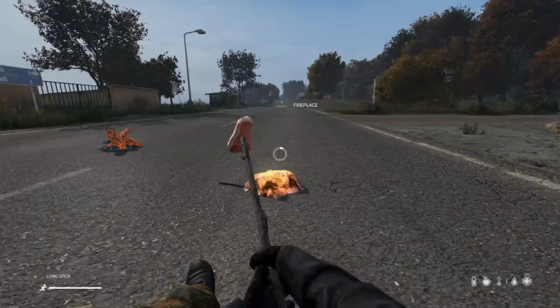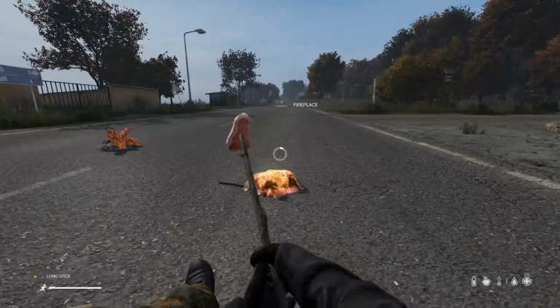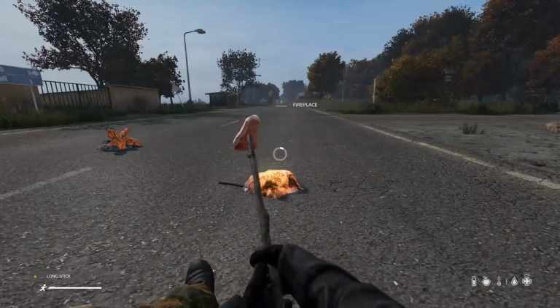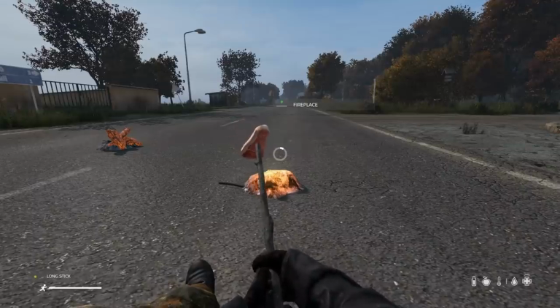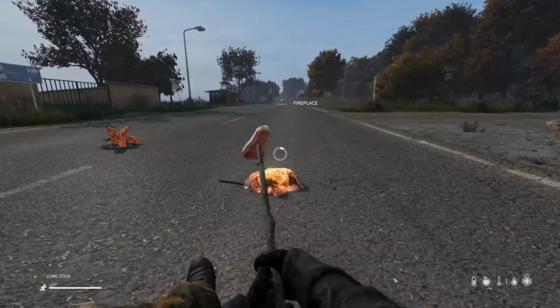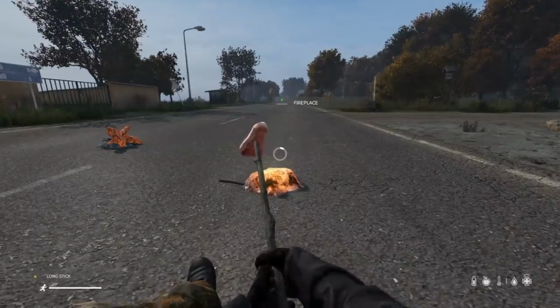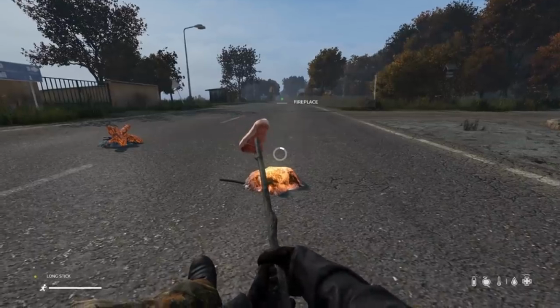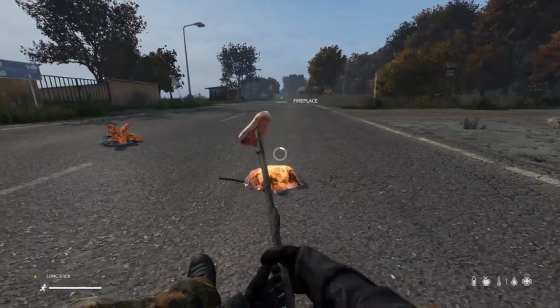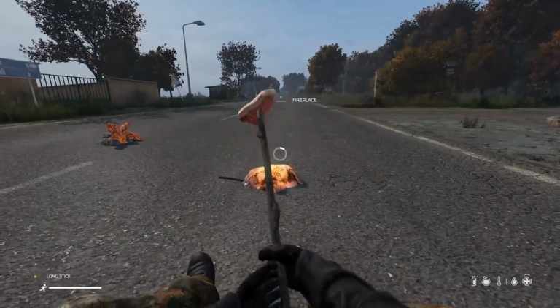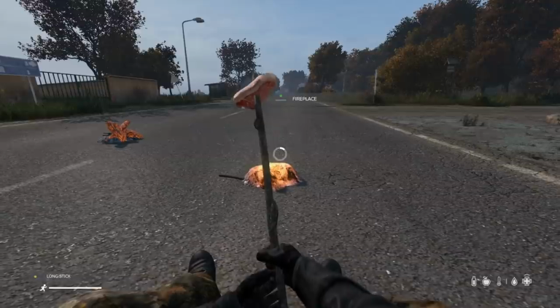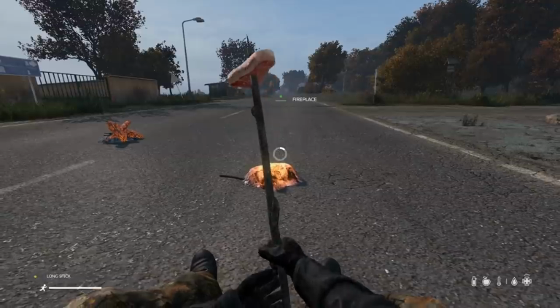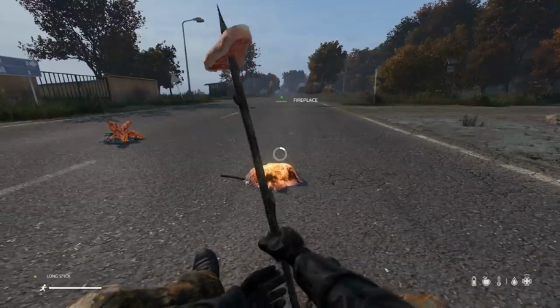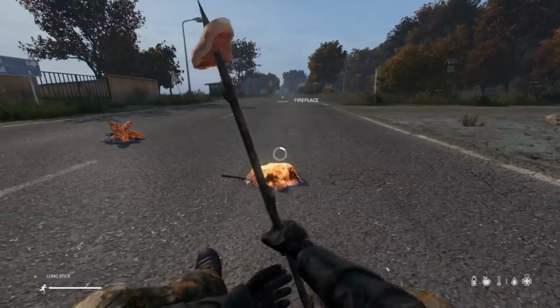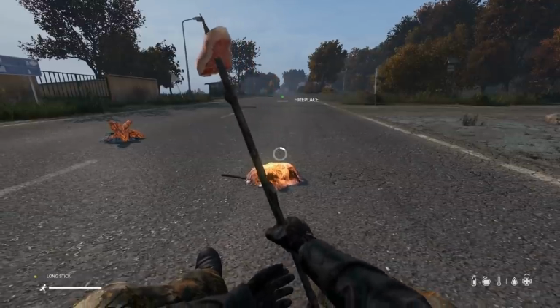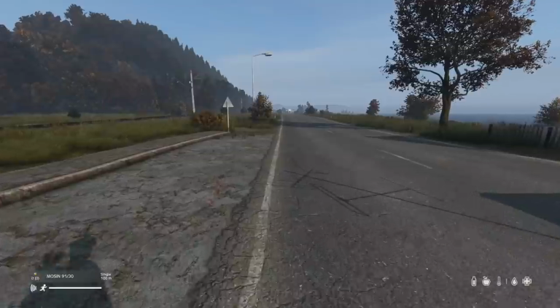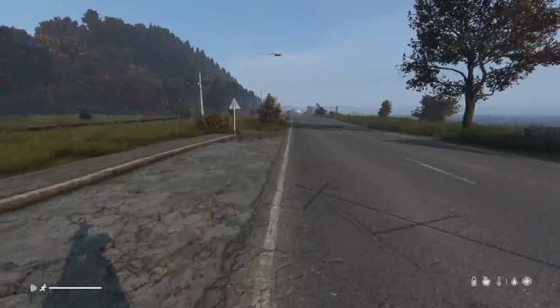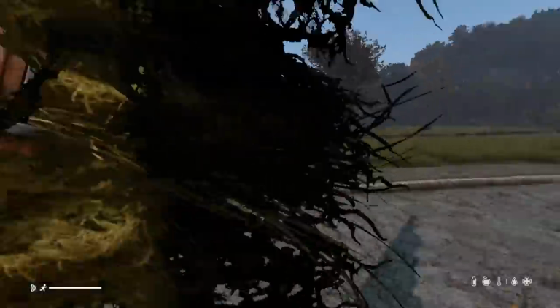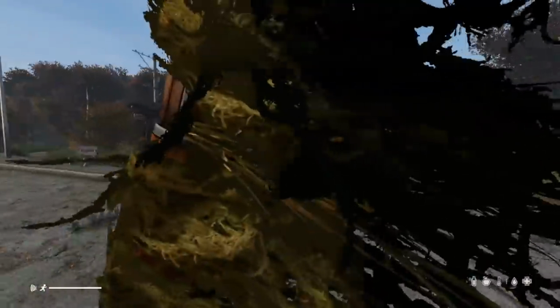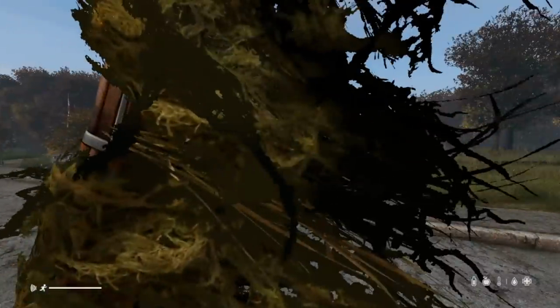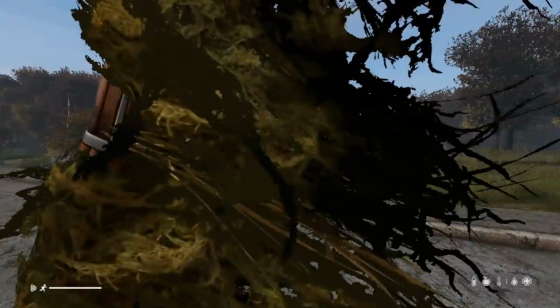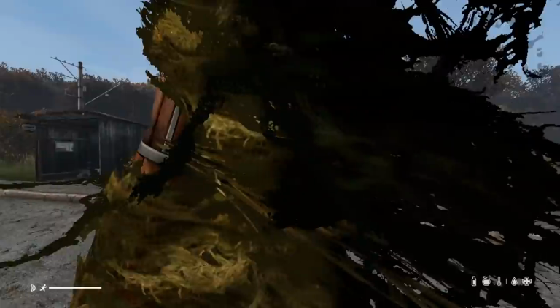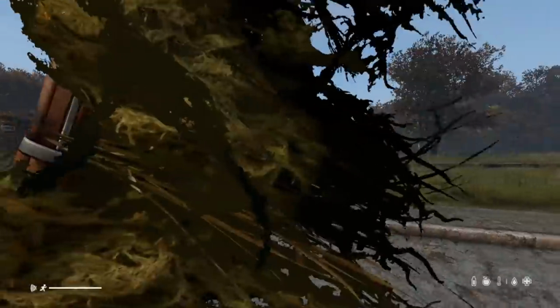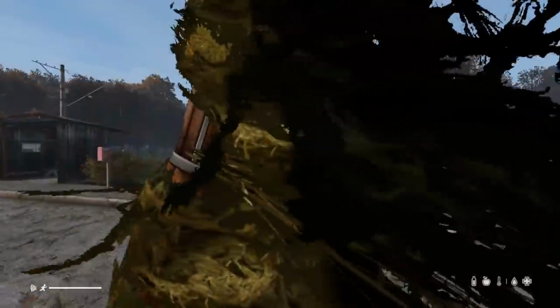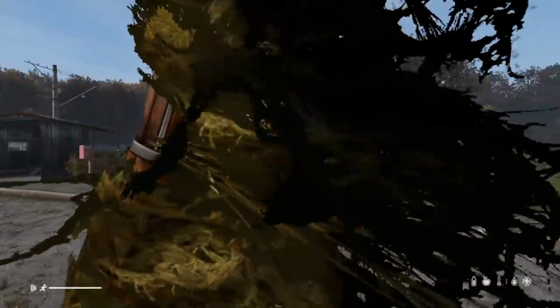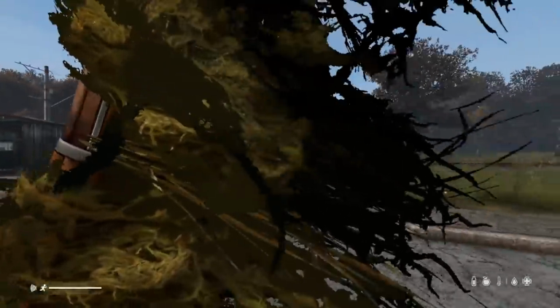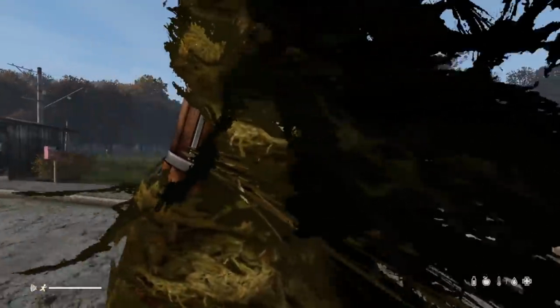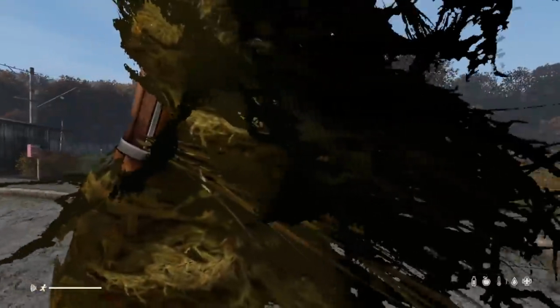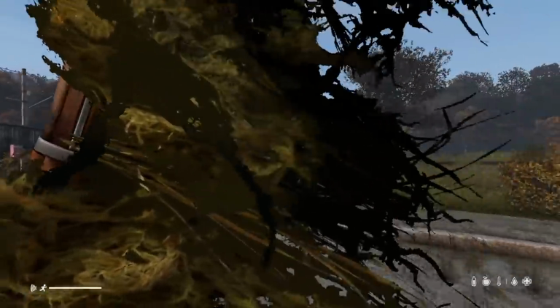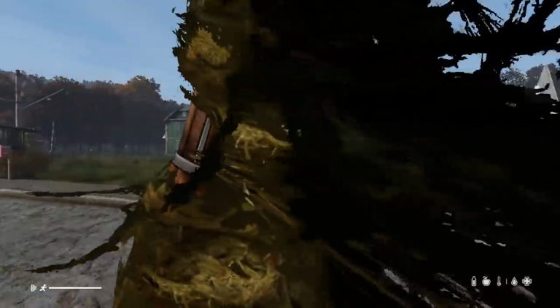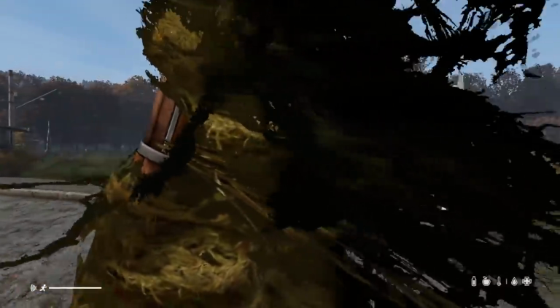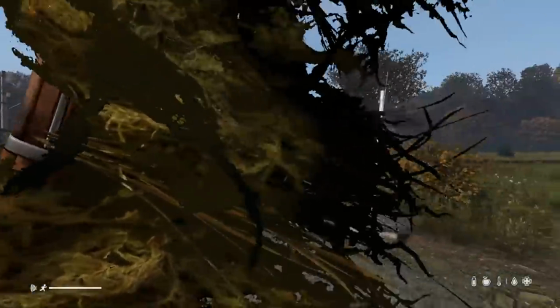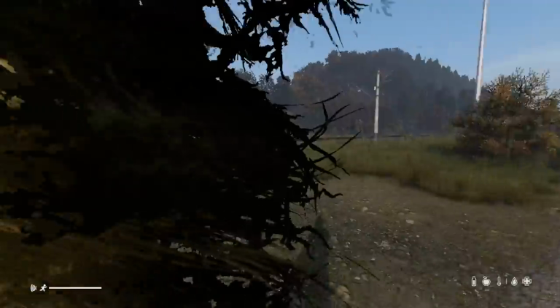If a fire goes out, you can still cook on the embers. Be careful when using a ghillie wrap as it can block your vision over your shoulder.